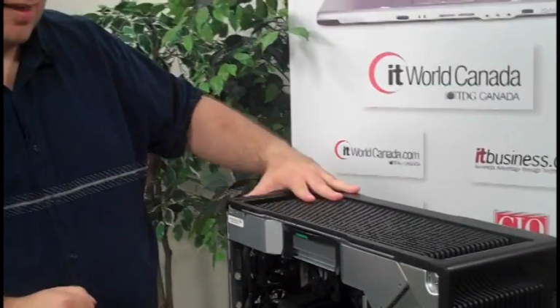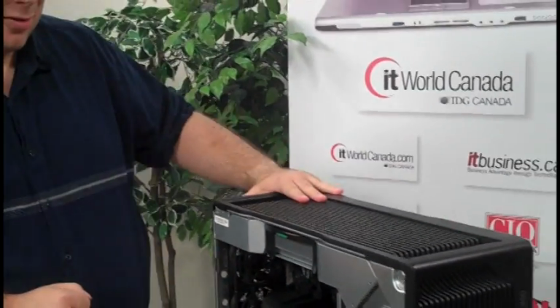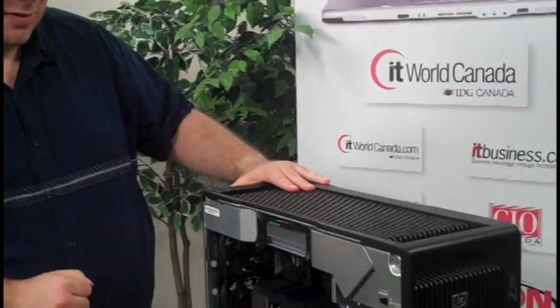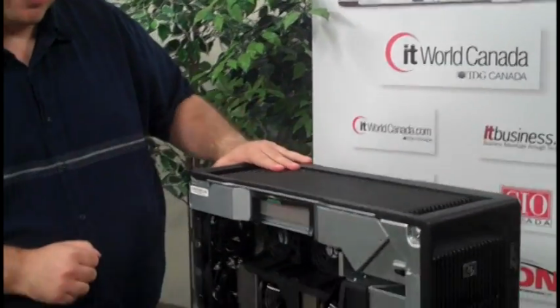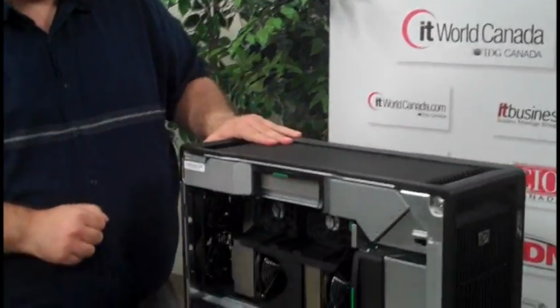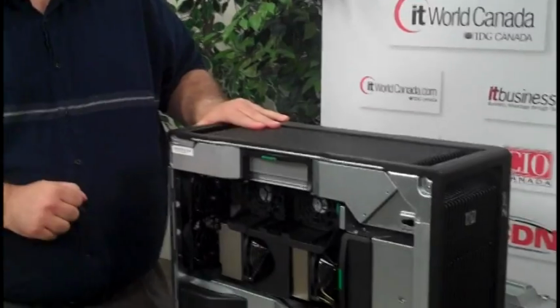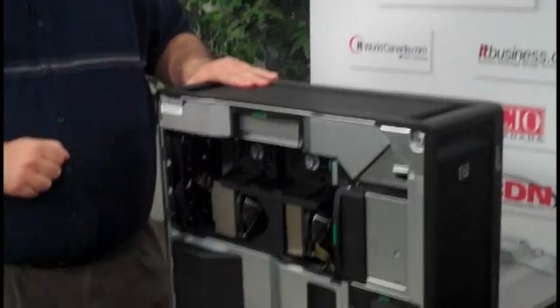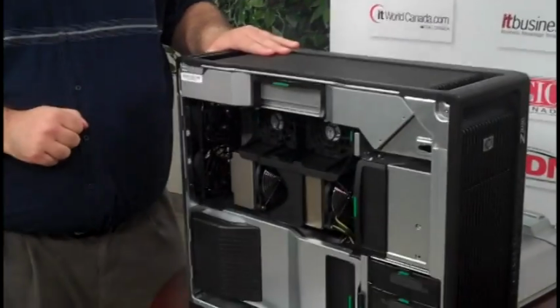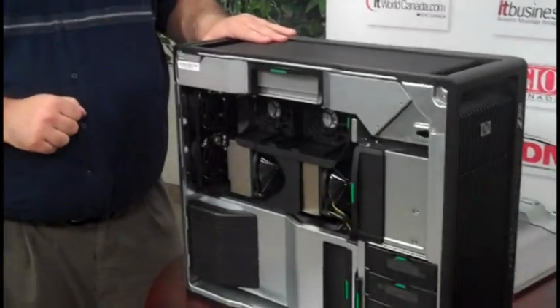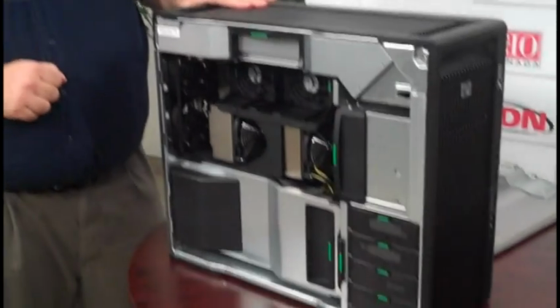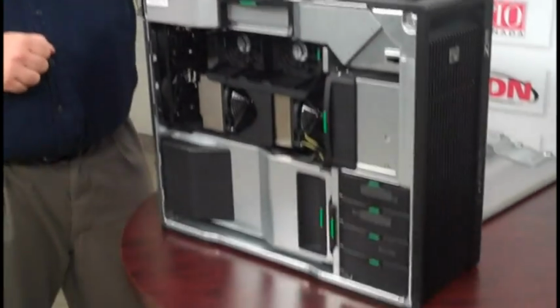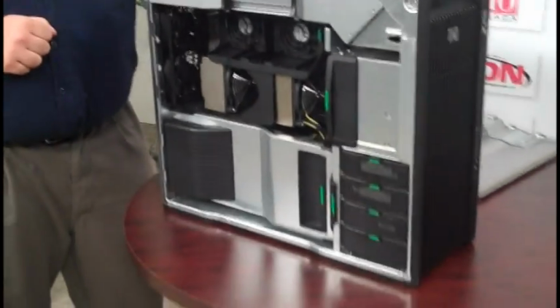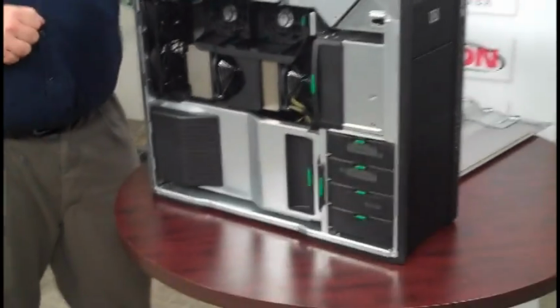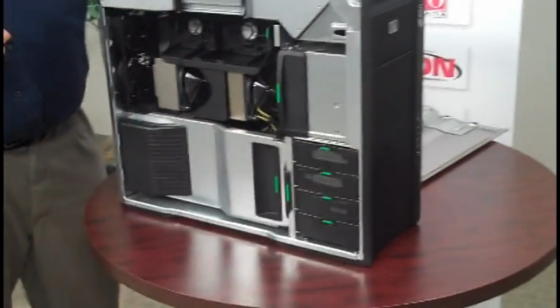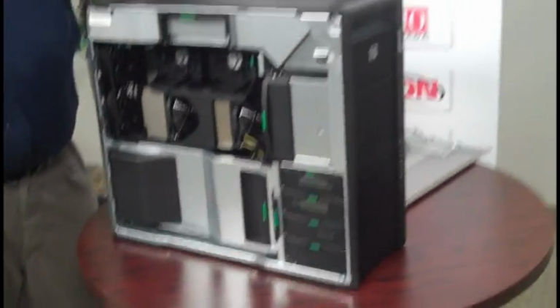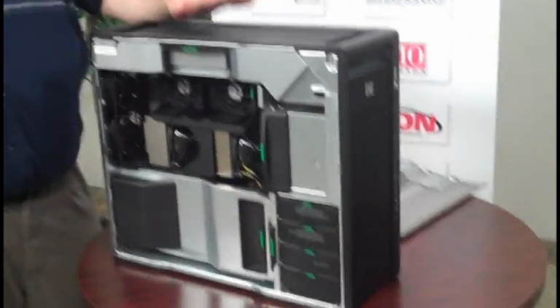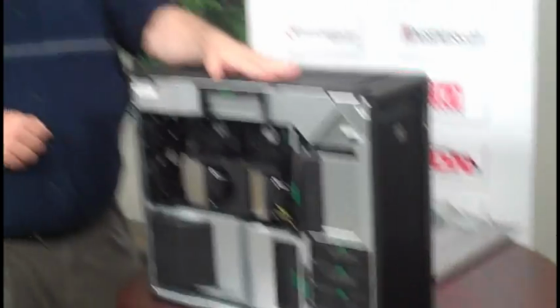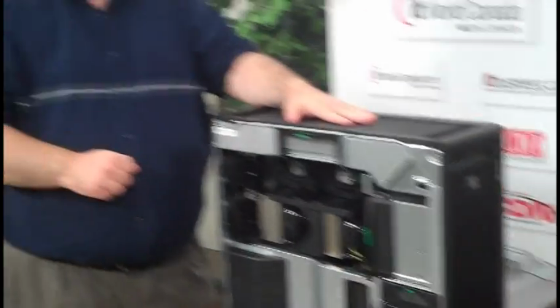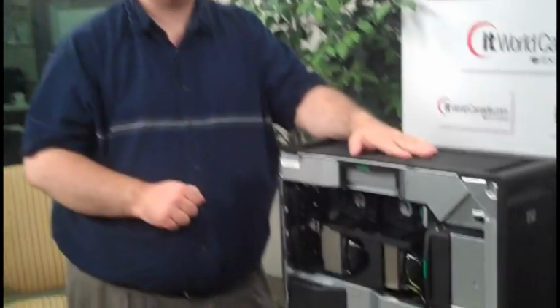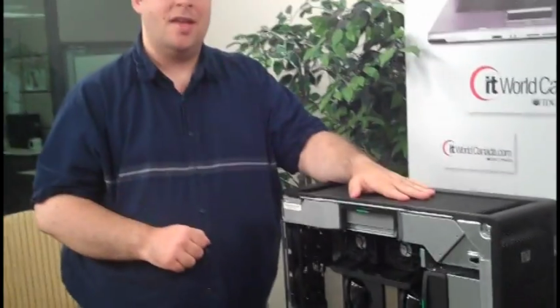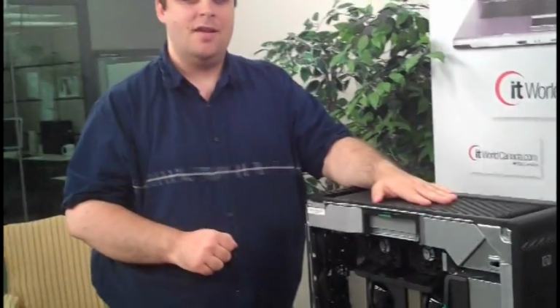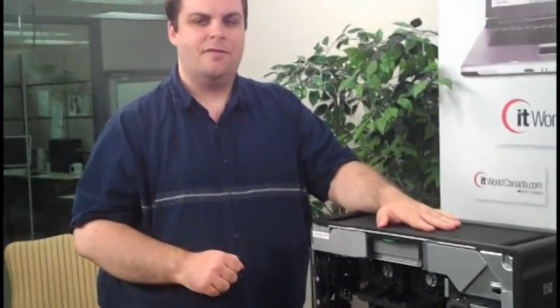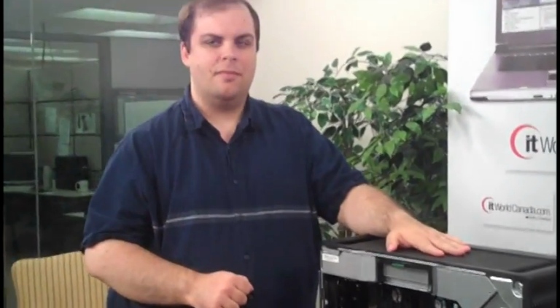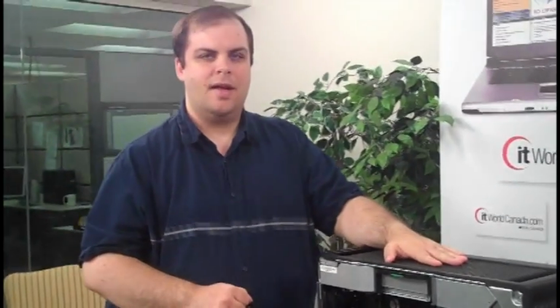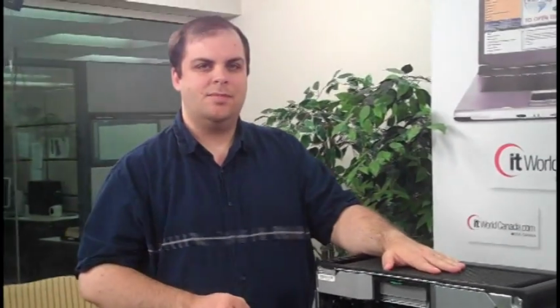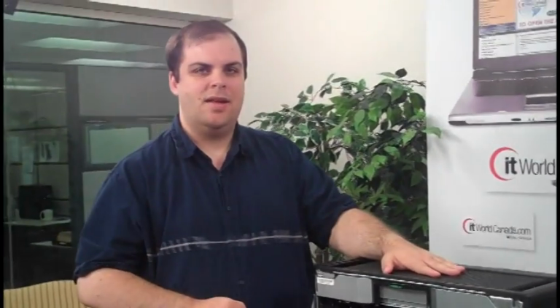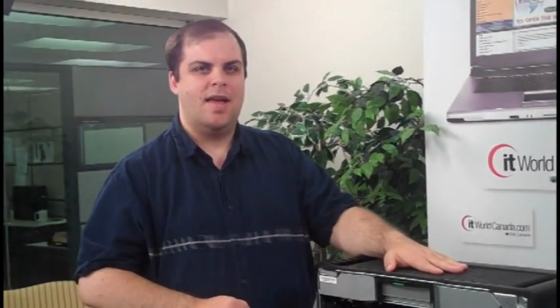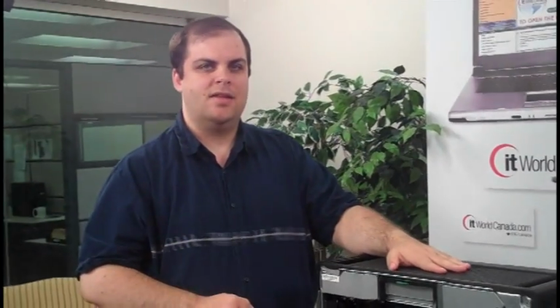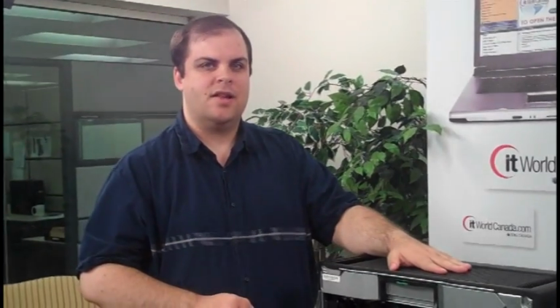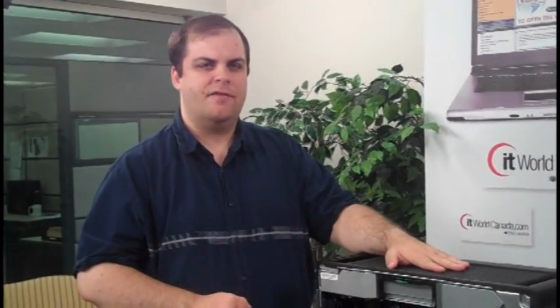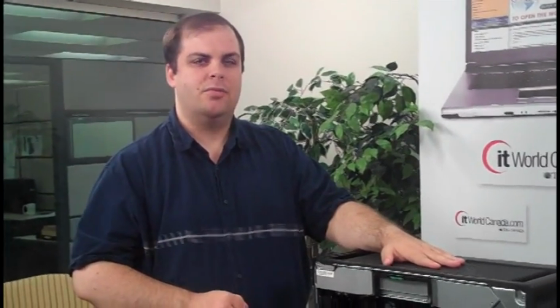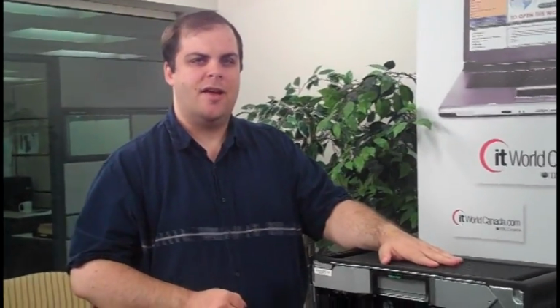So this is the new Z800 workstation series from HP, and it's available now.